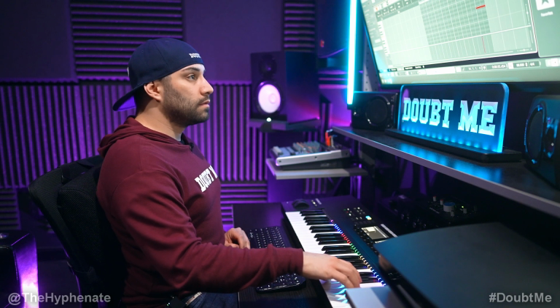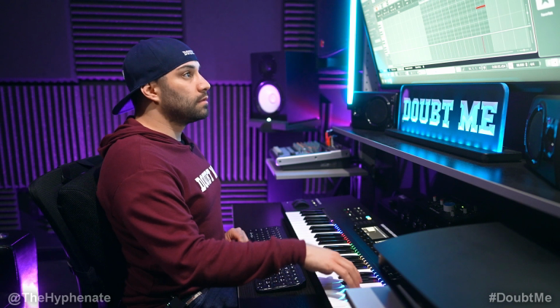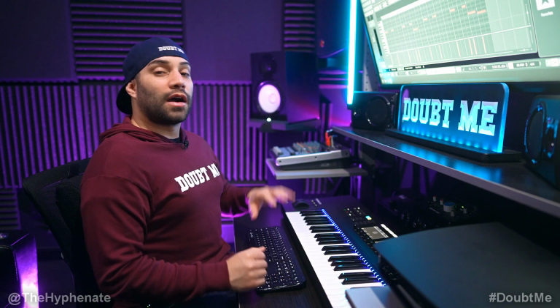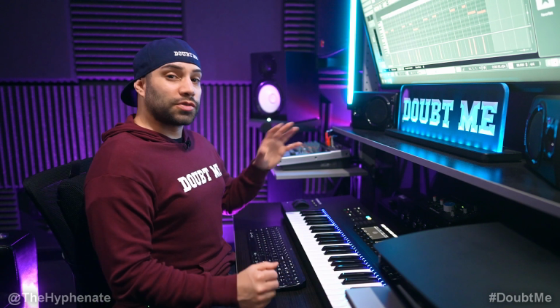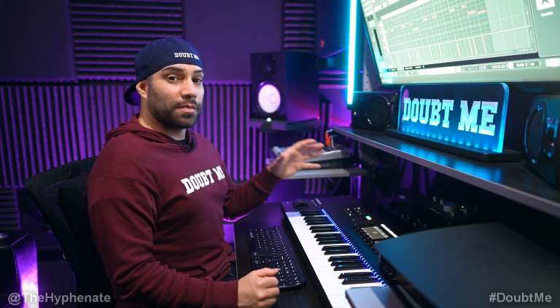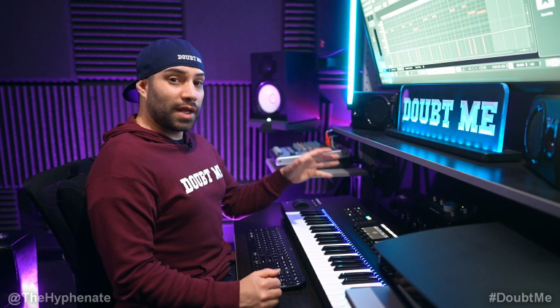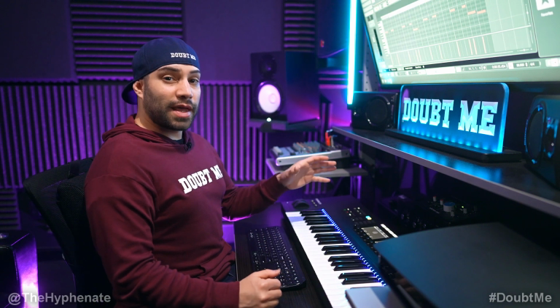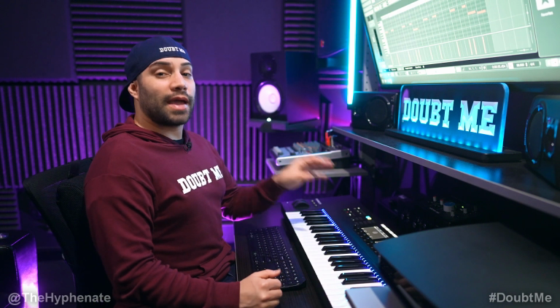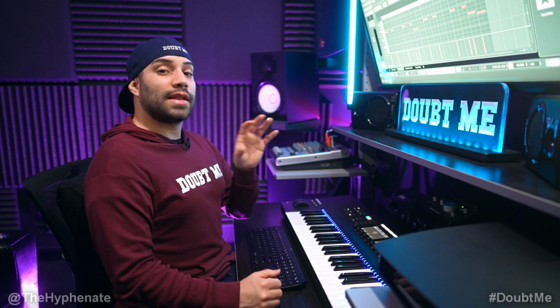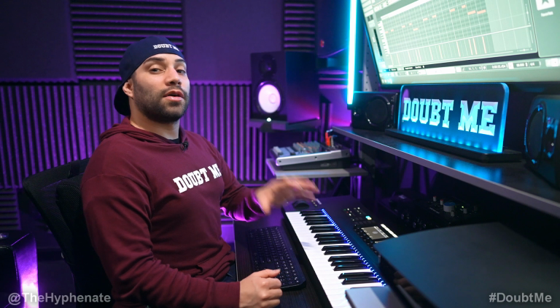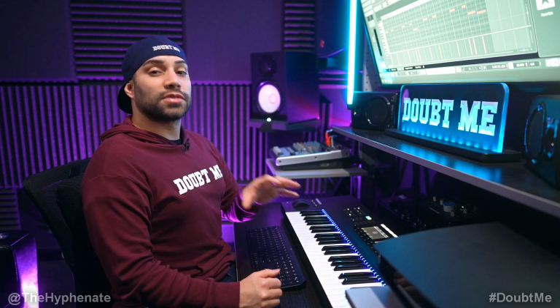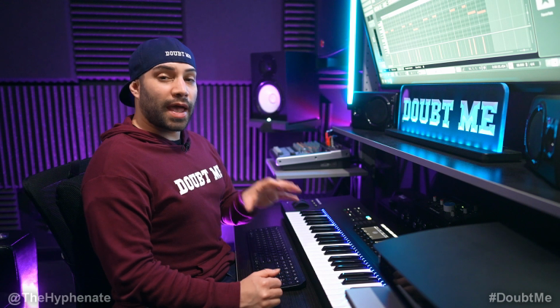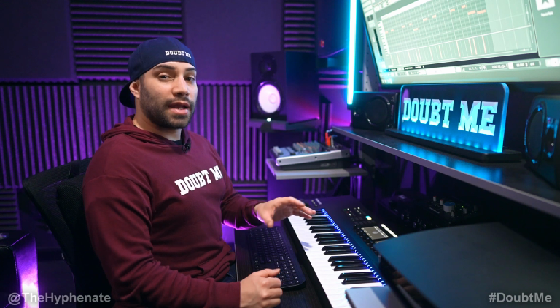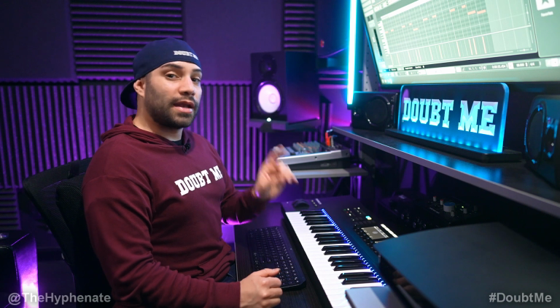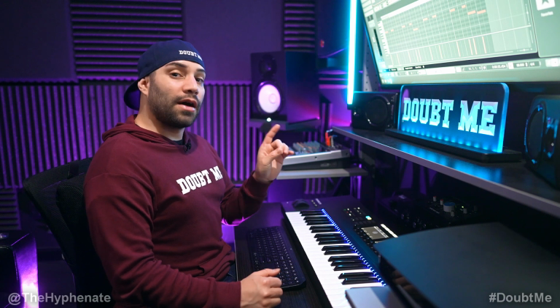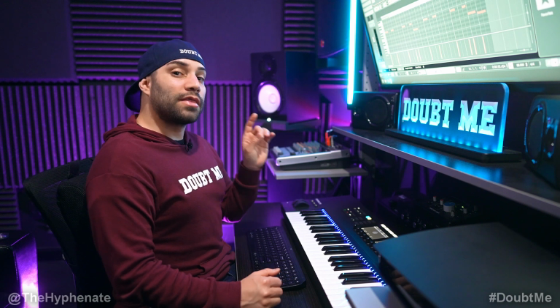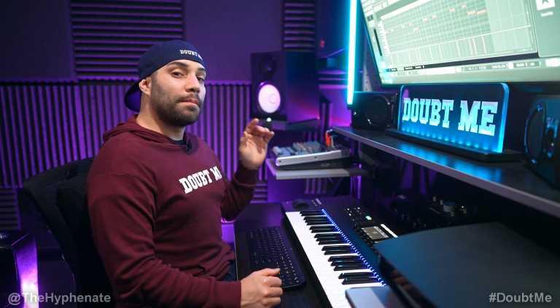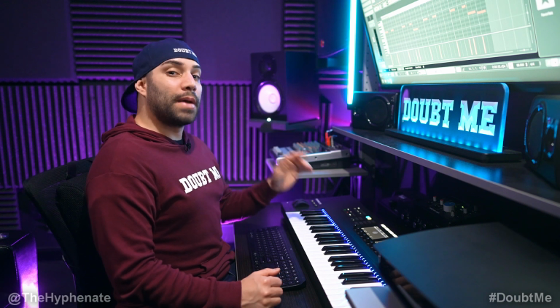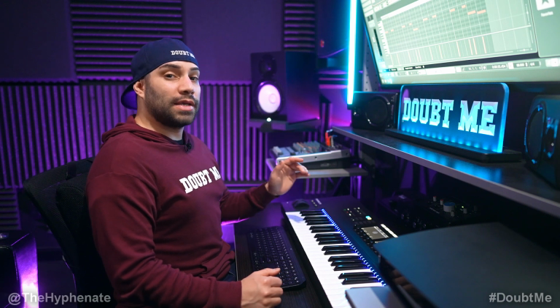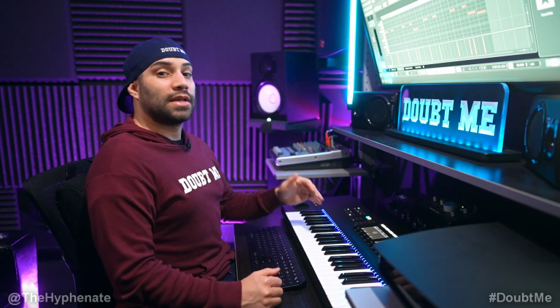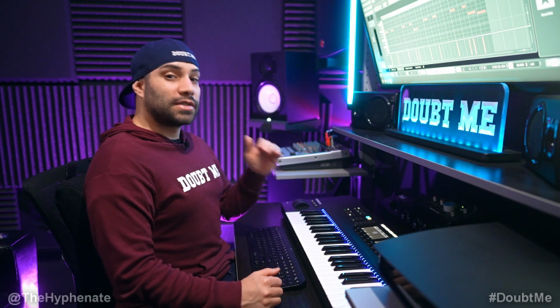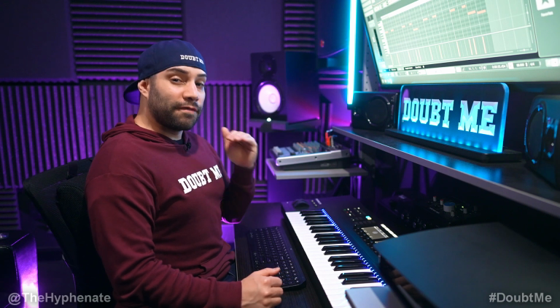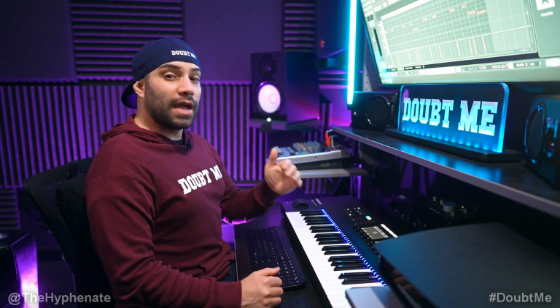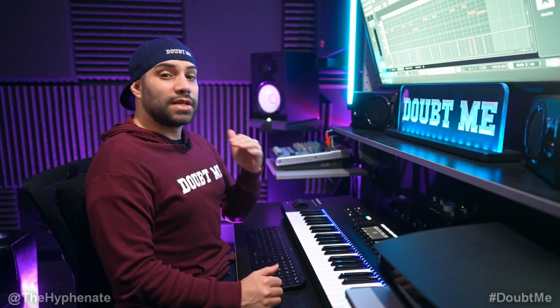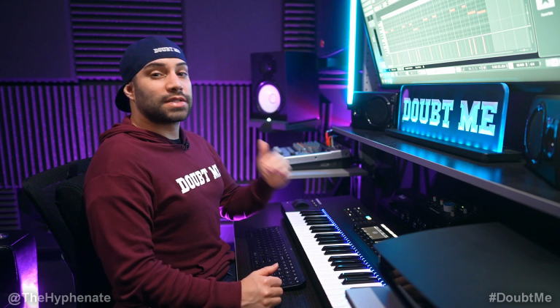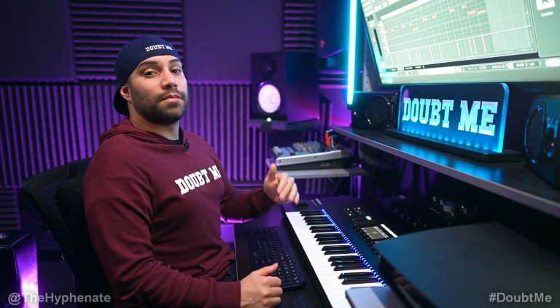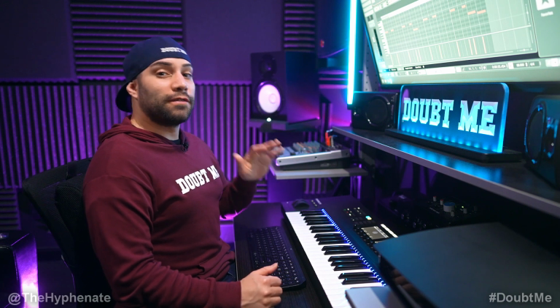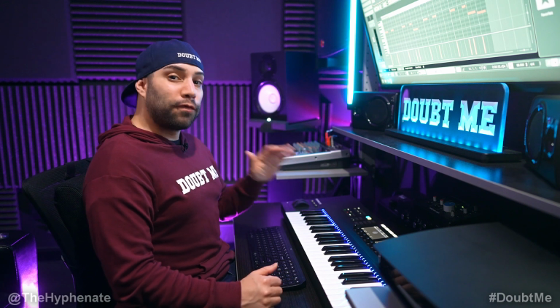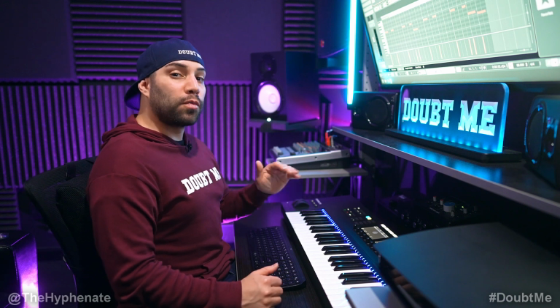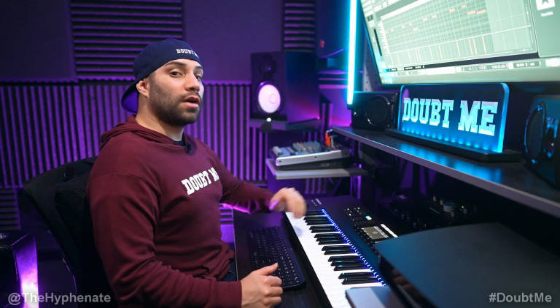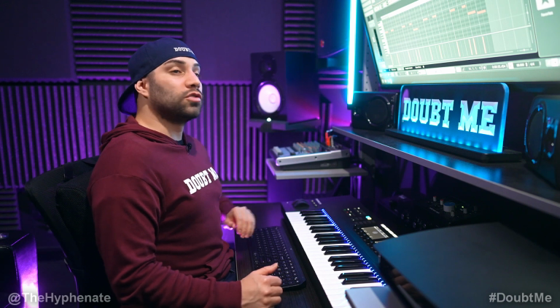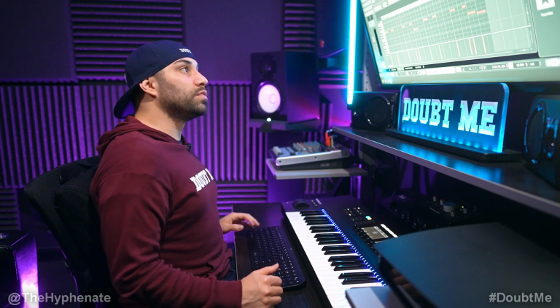Alright so we're going to play that and then I'm also going to add in the bass now. It's a very subby four bar loop.